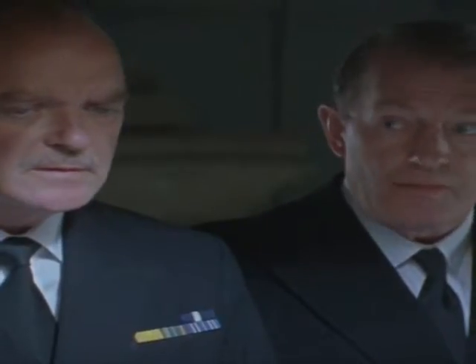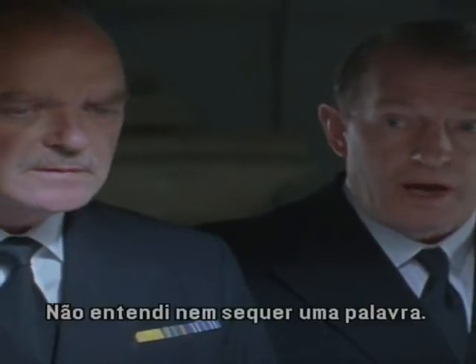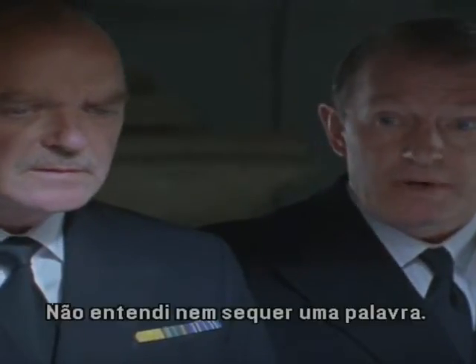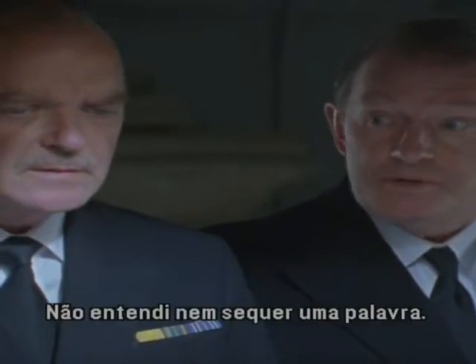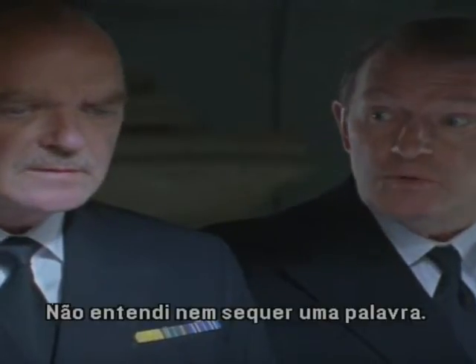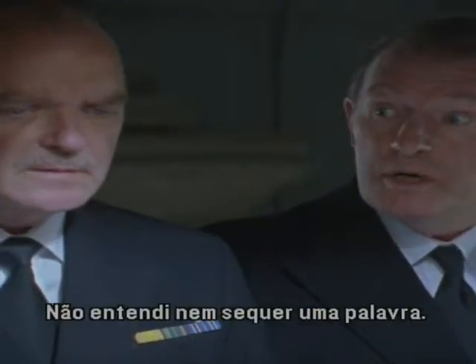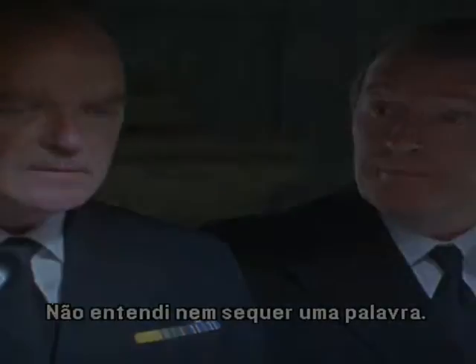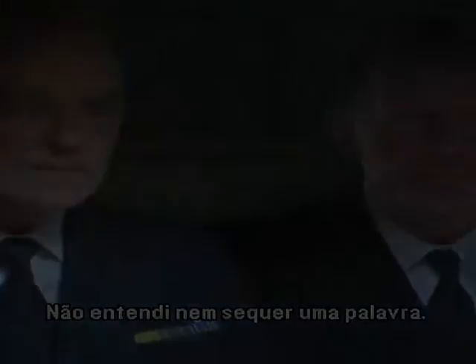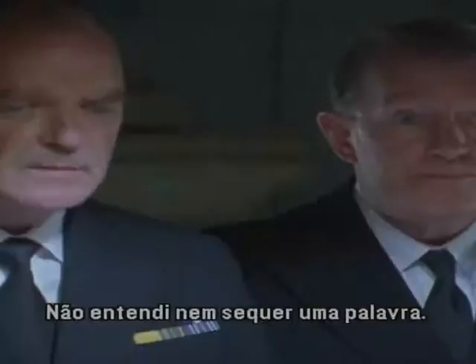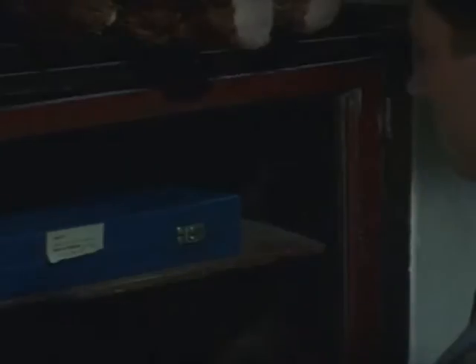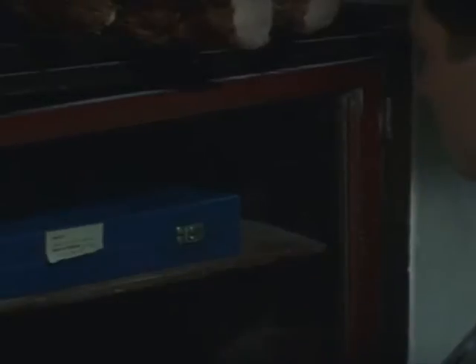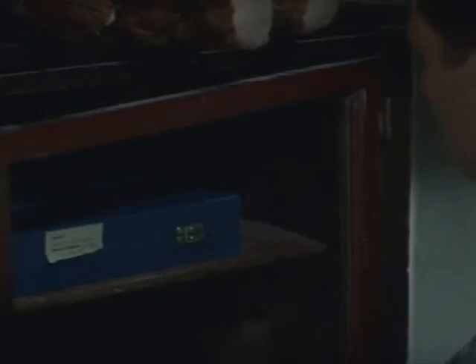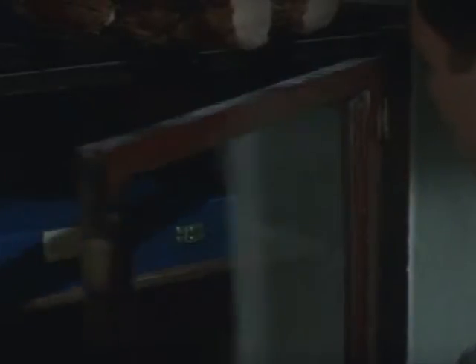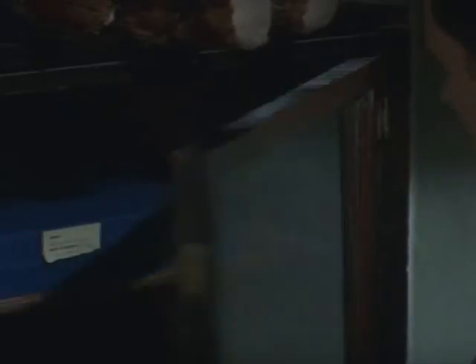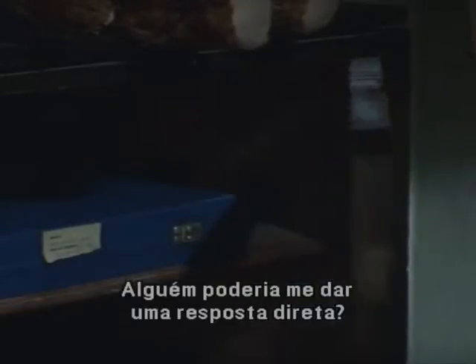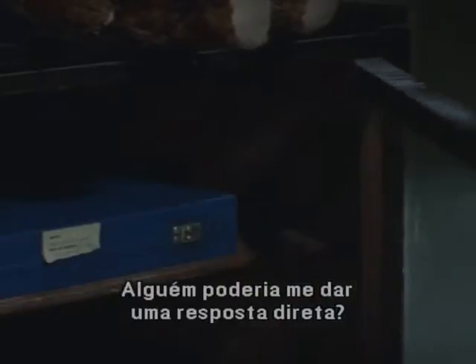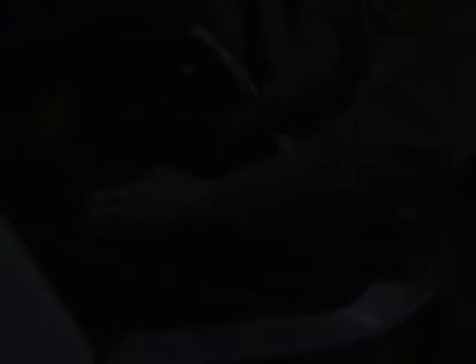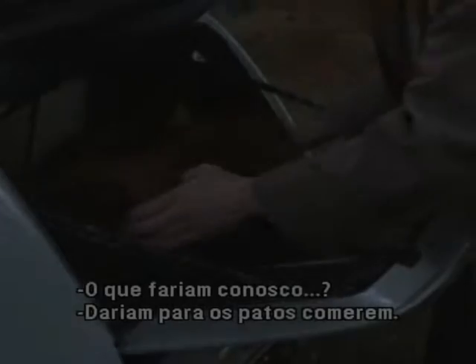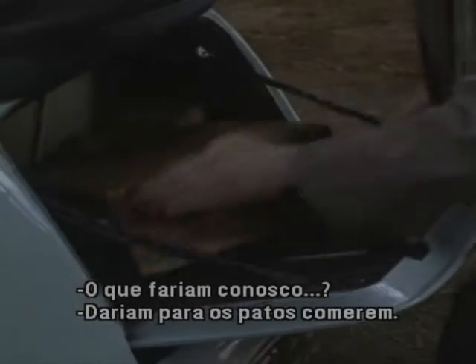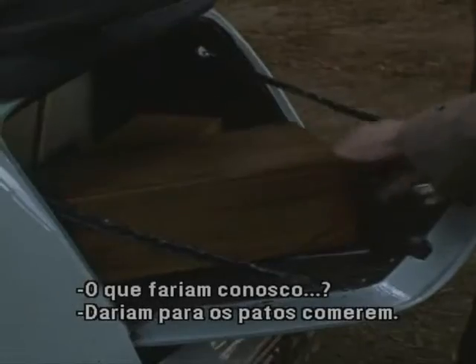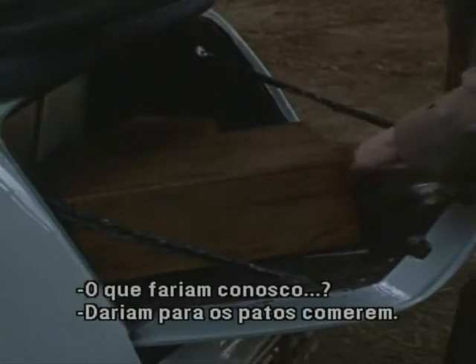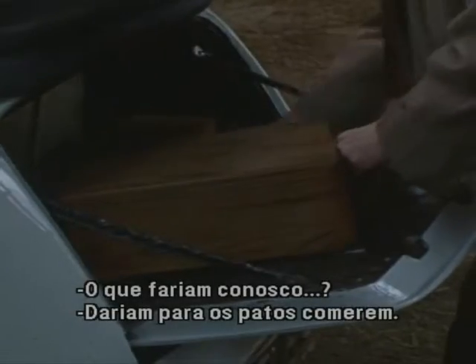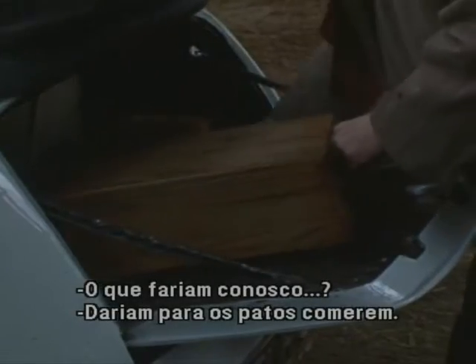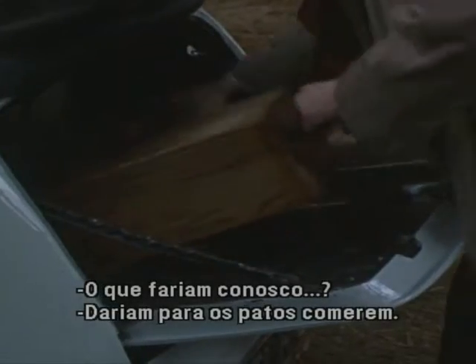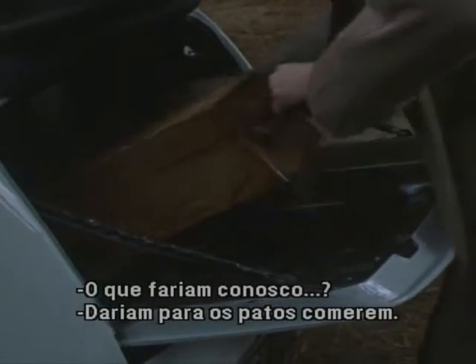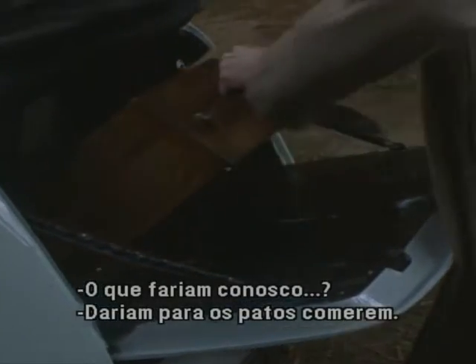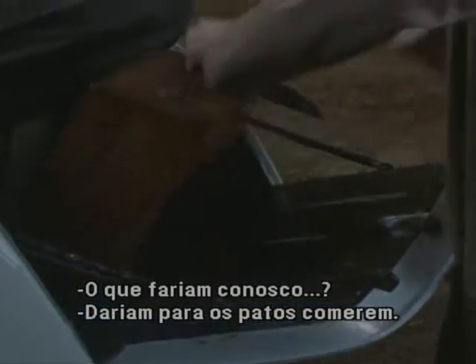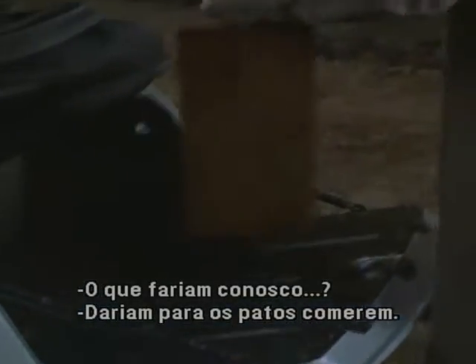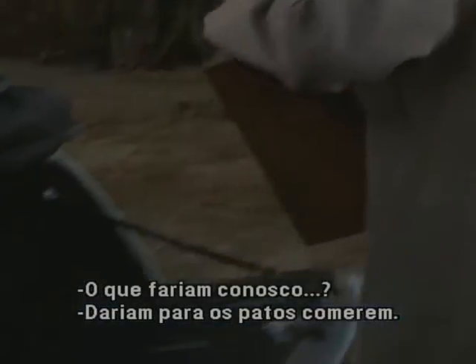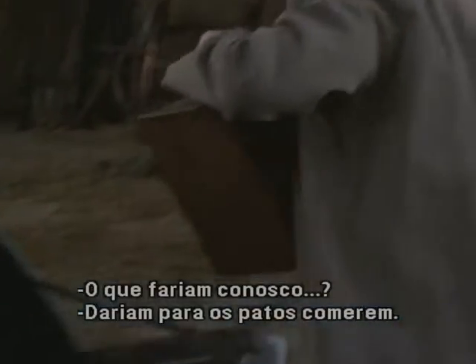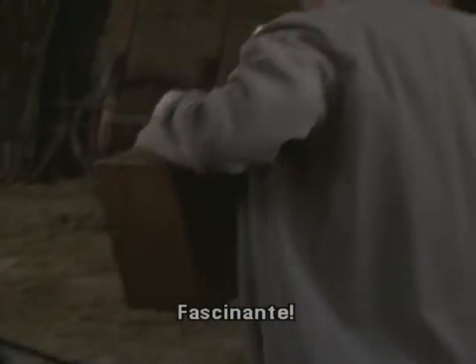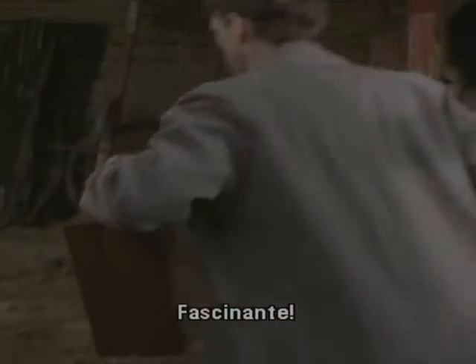I haven't understood a word. Can somebody give— What would they do to us if they— Feed us through the docks. Charming.